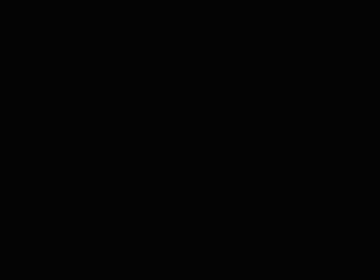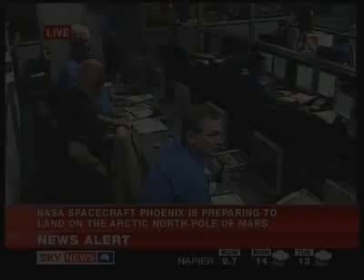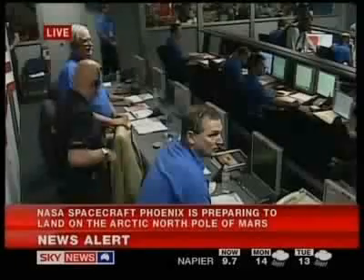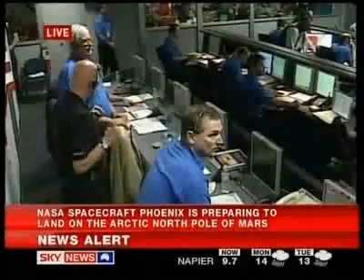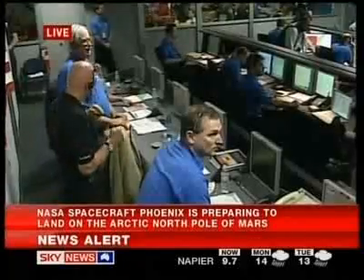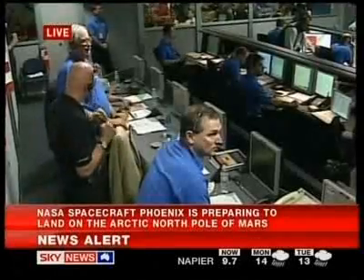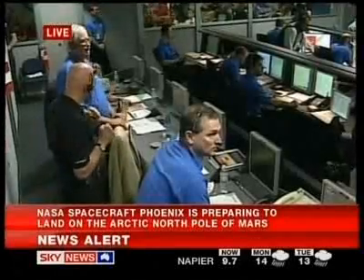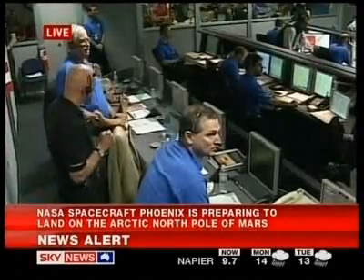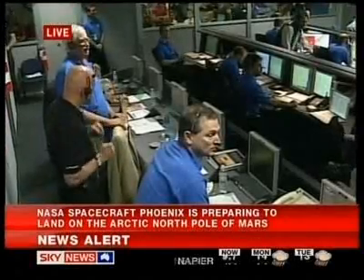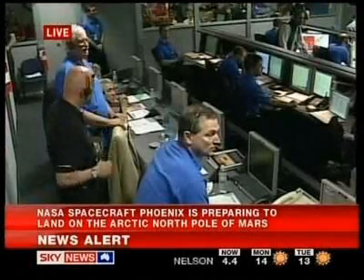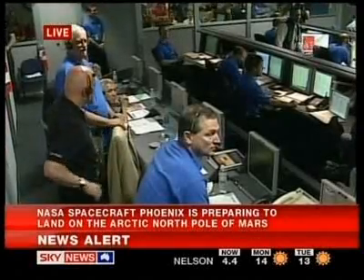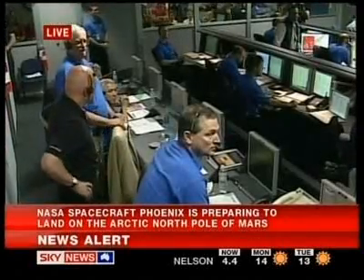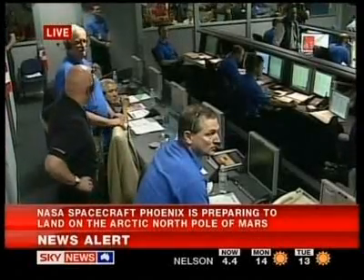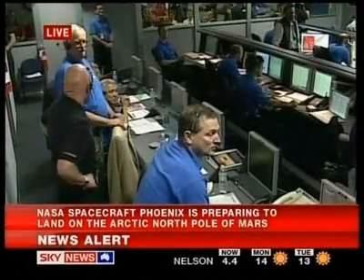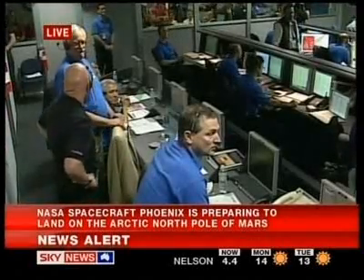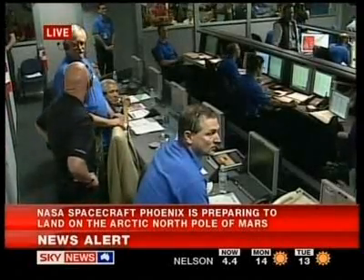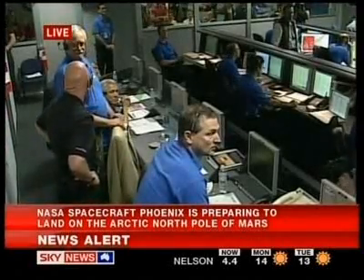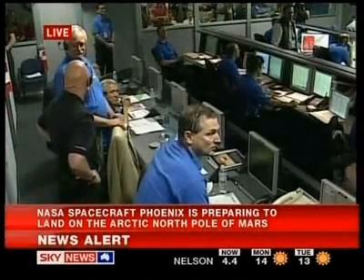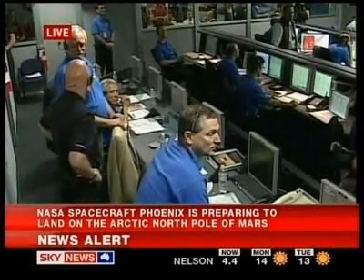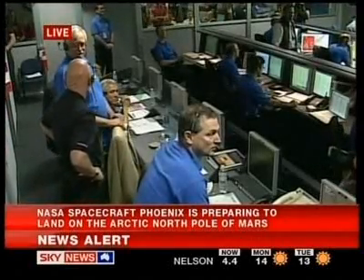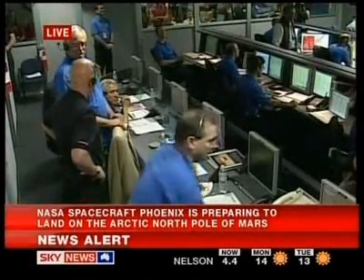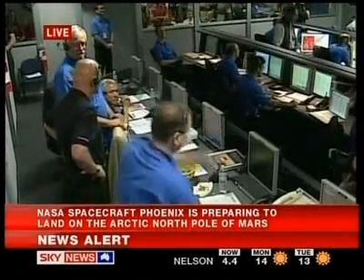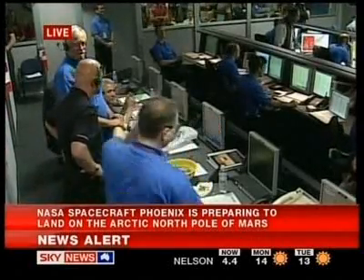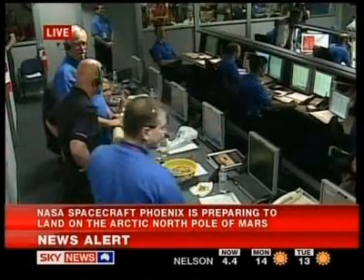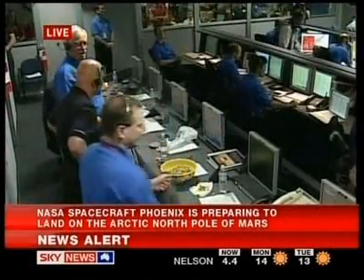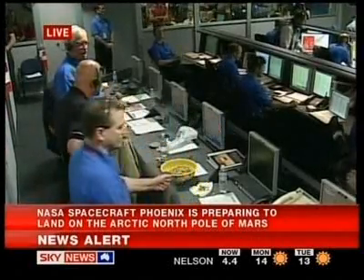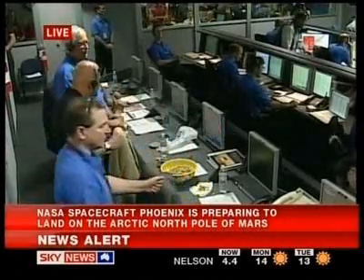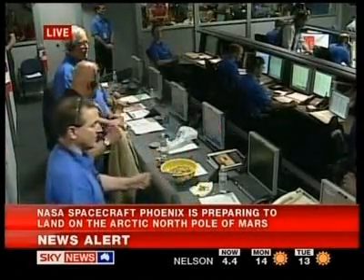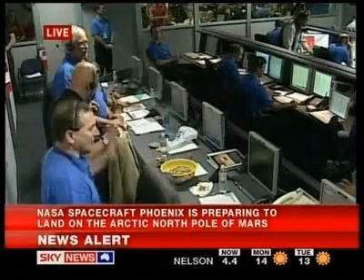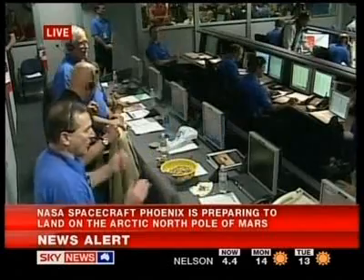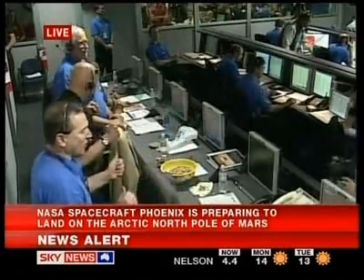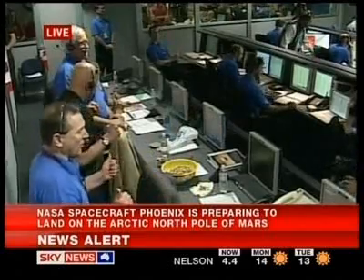Altitude 1,000 meters. Separation detected. We have reacquired the signal. Gravity turn detected.